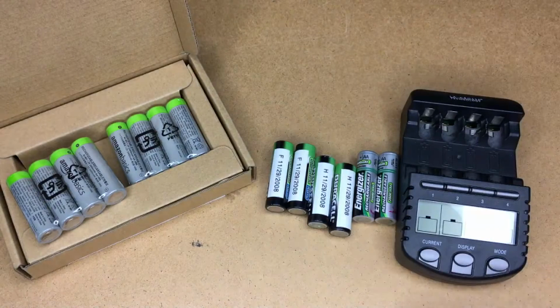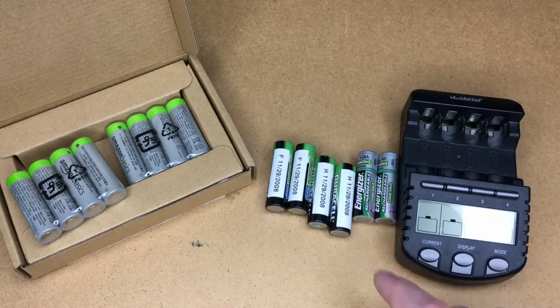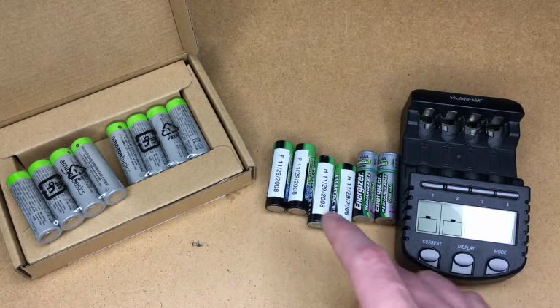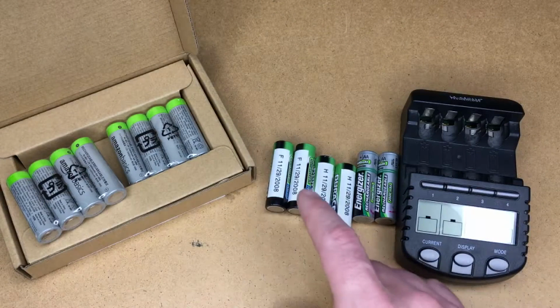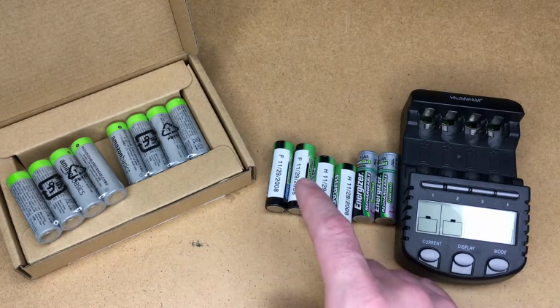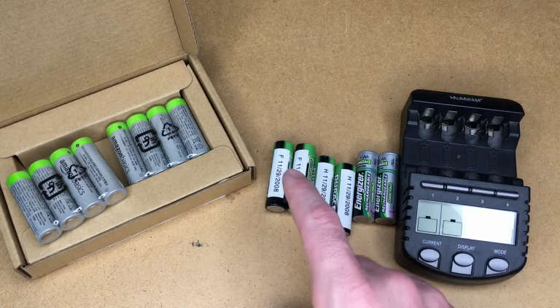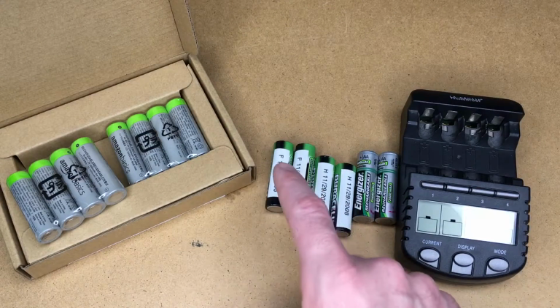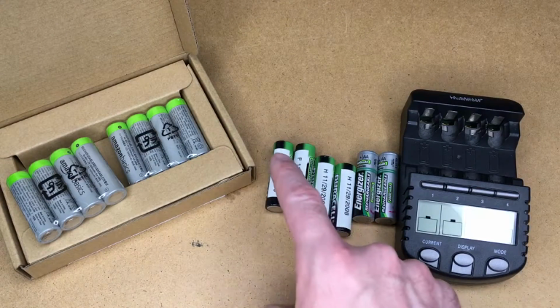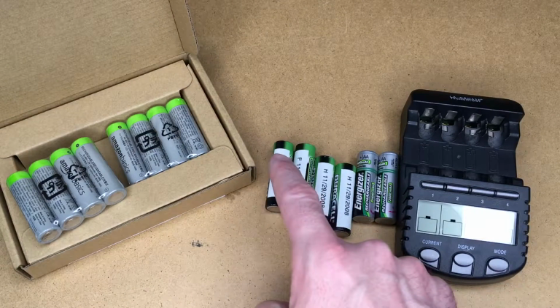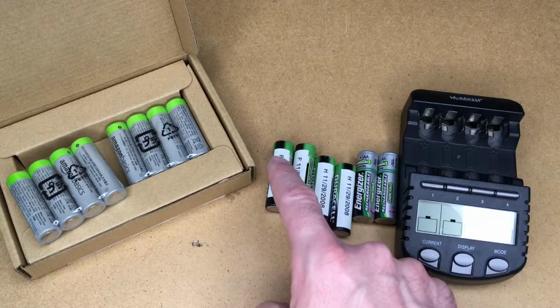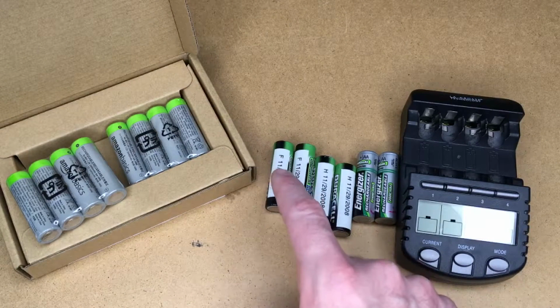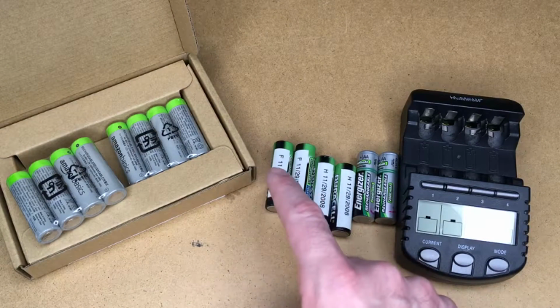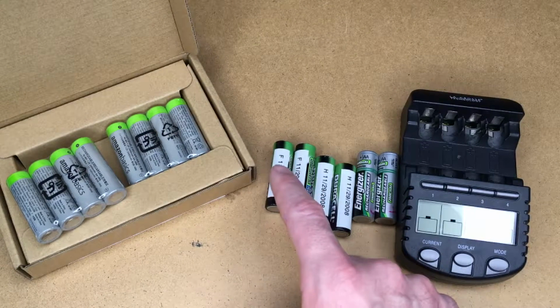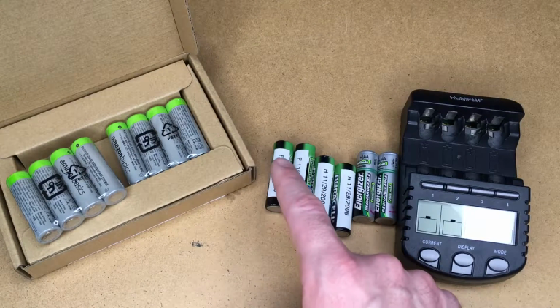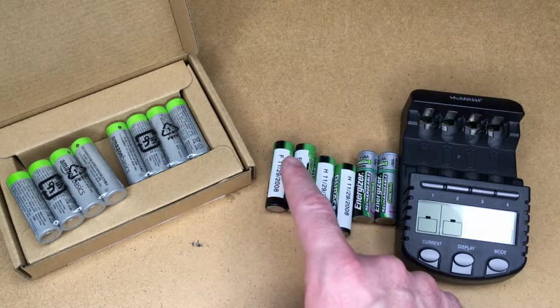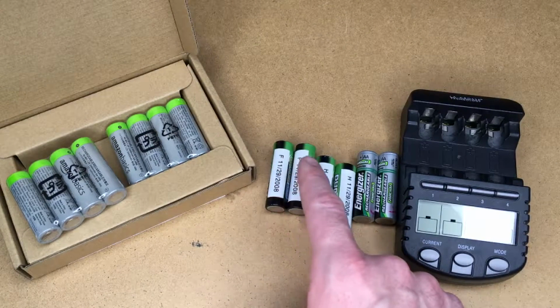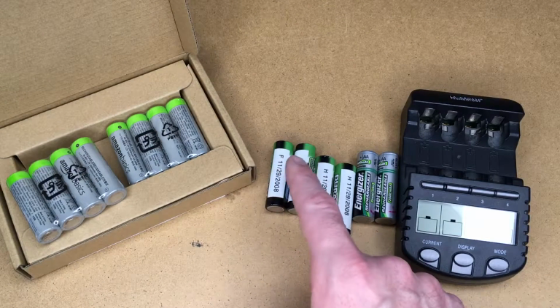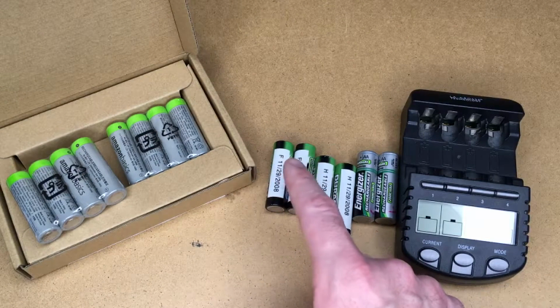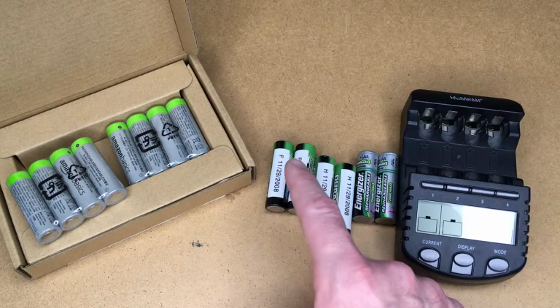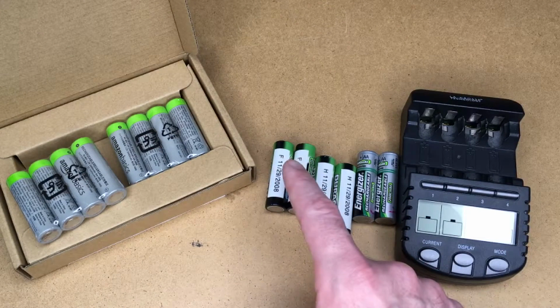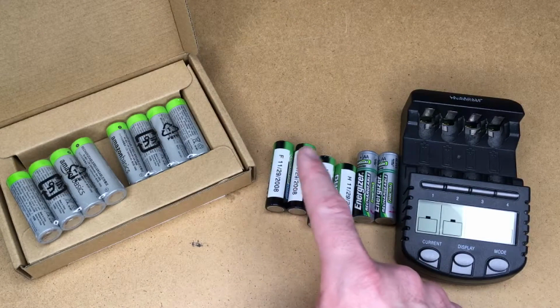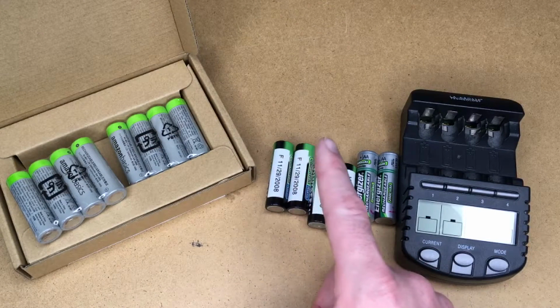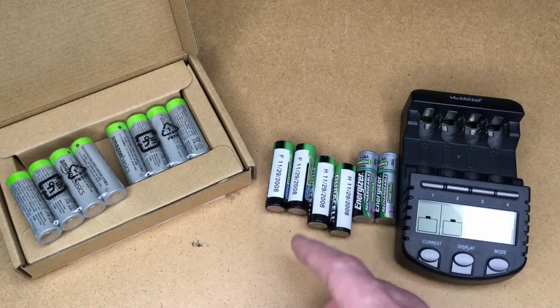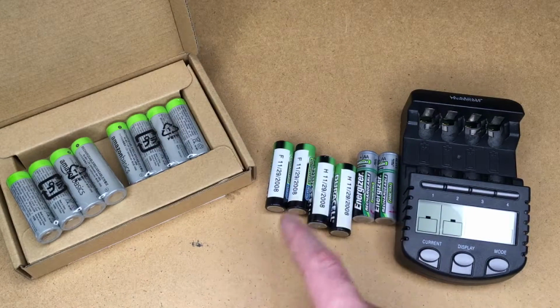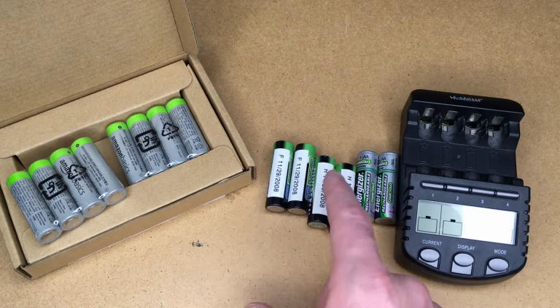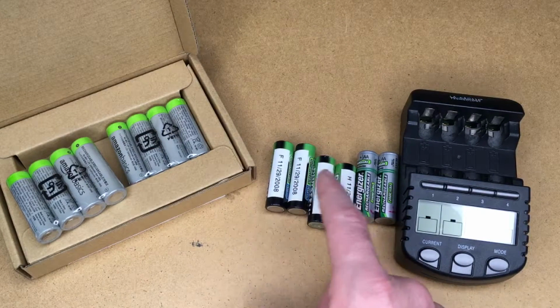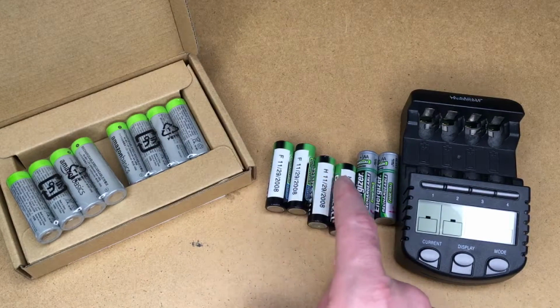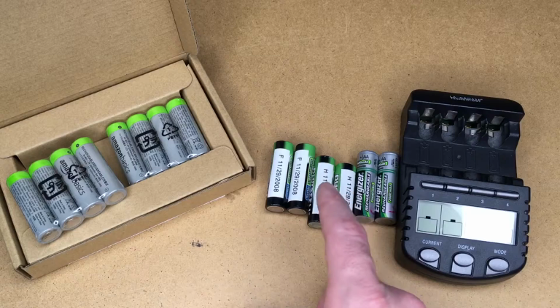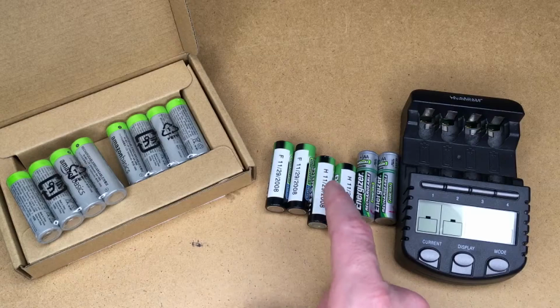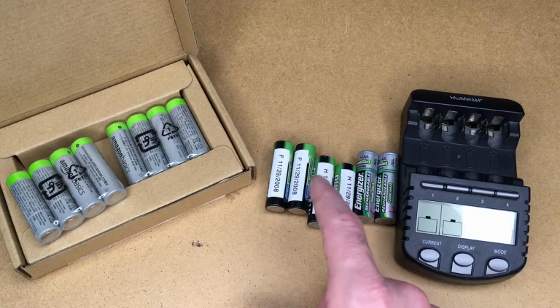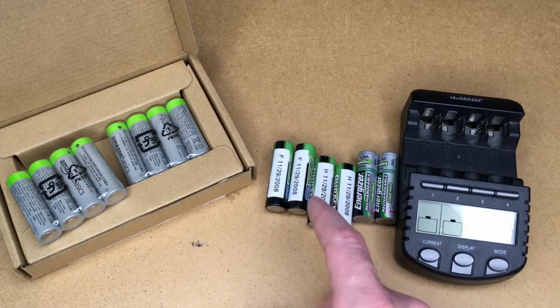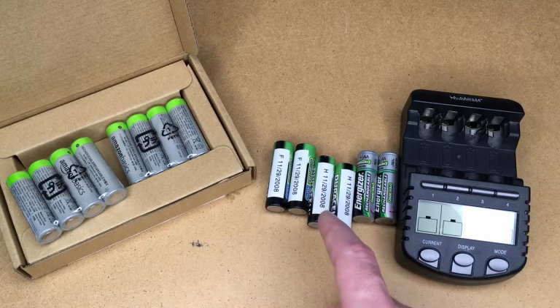On these I actually lettered them — A, B, C, D, E, F, G, H. You can see the letters here are in pairs.